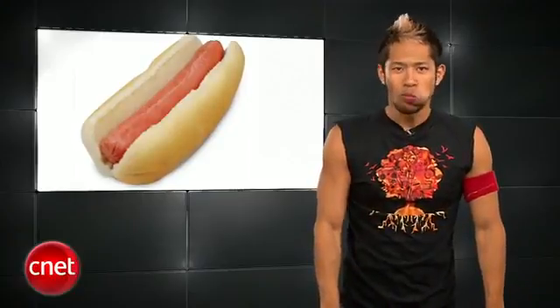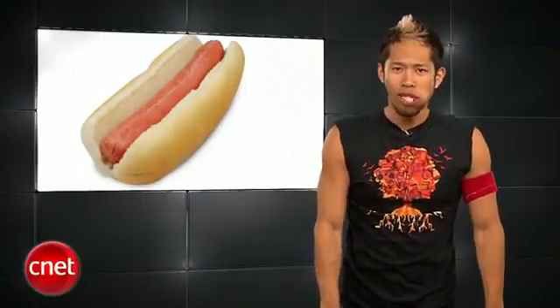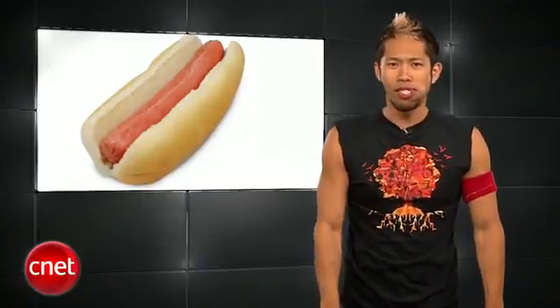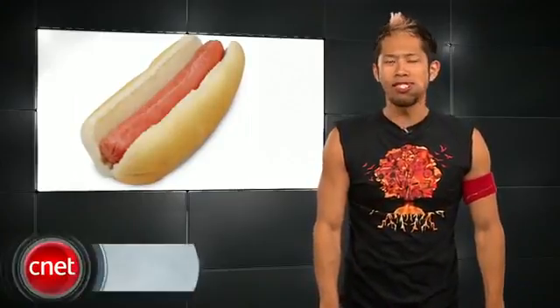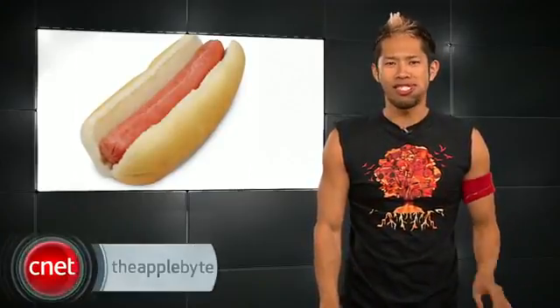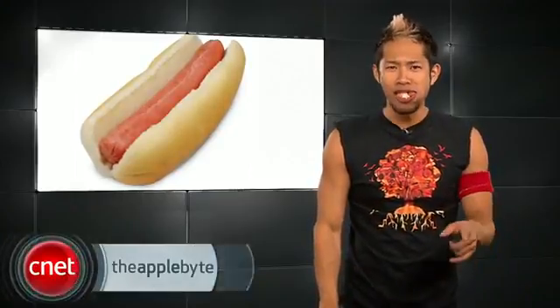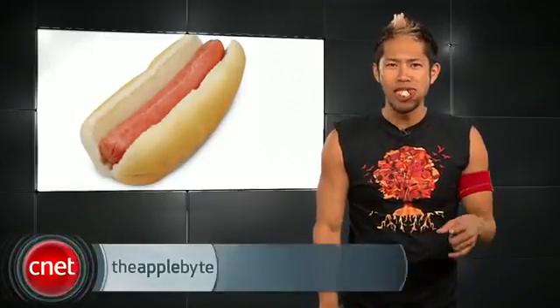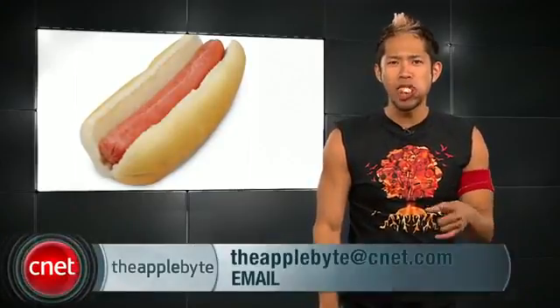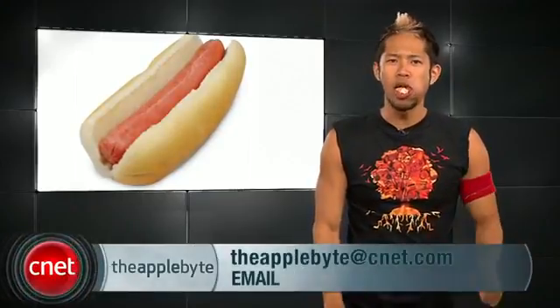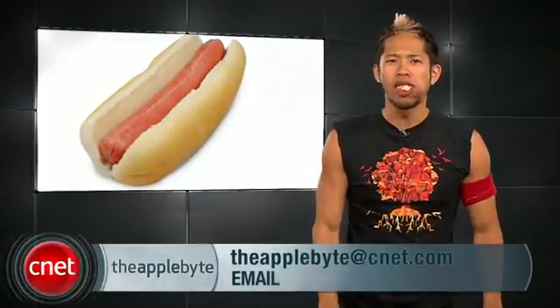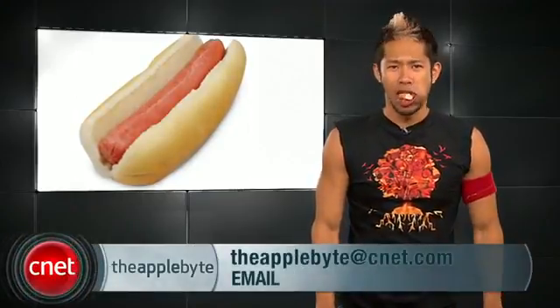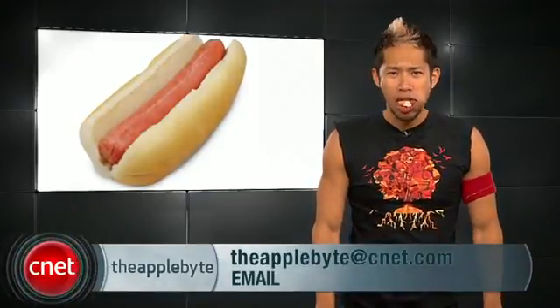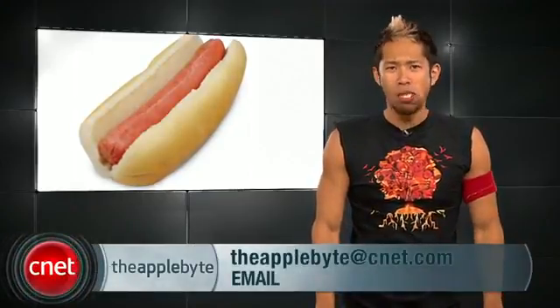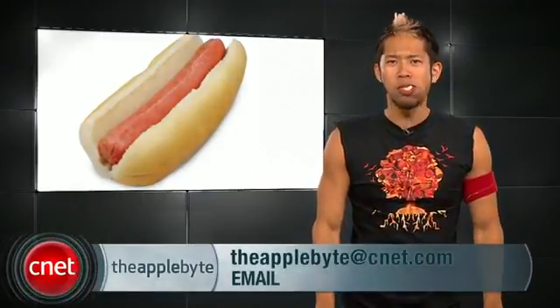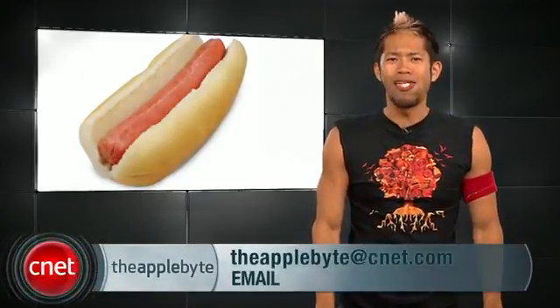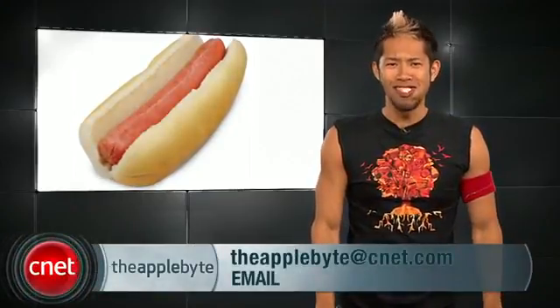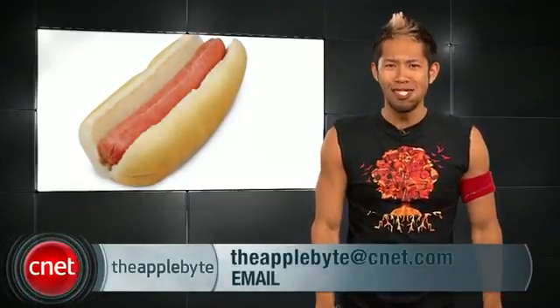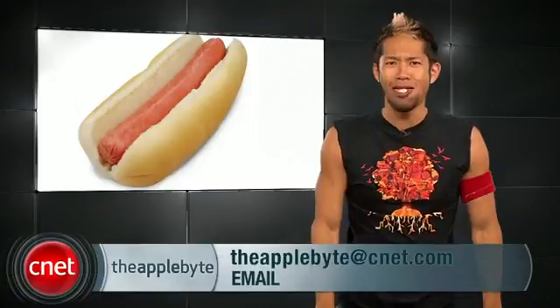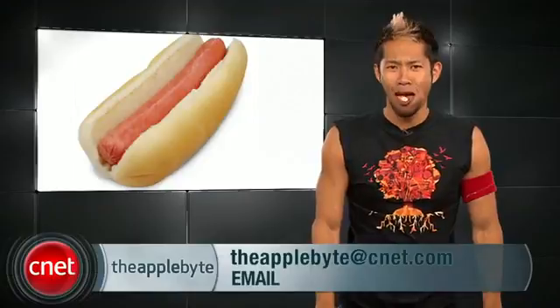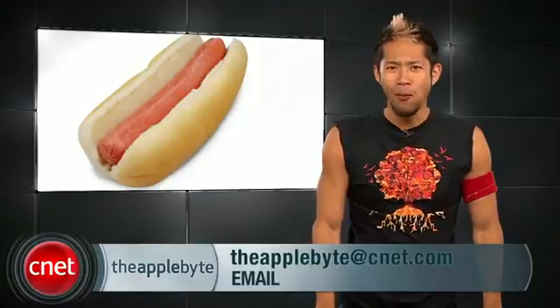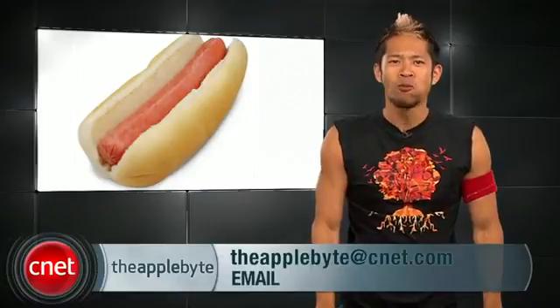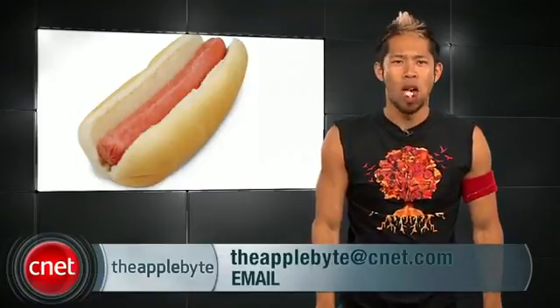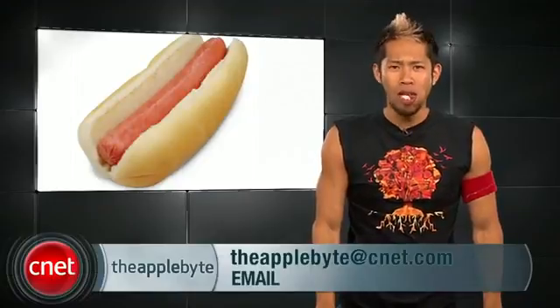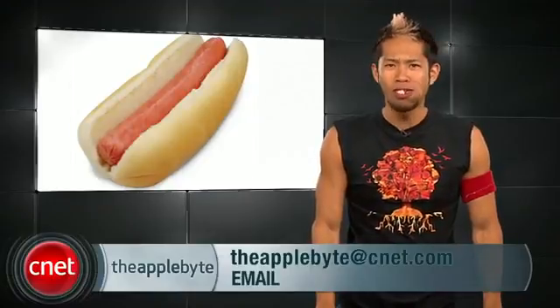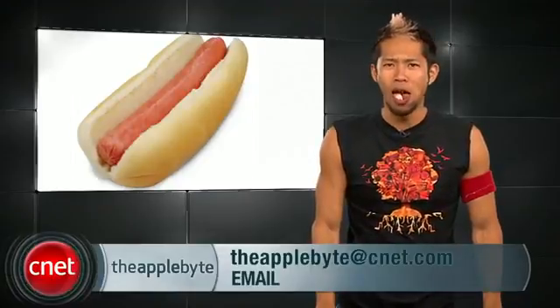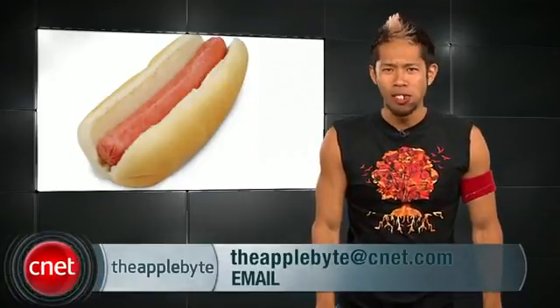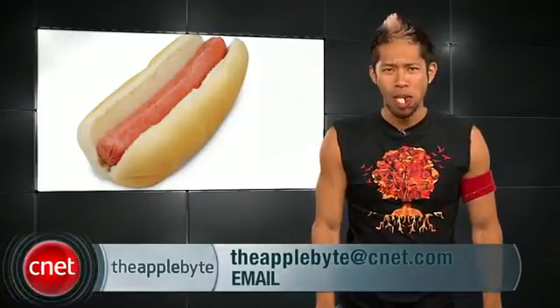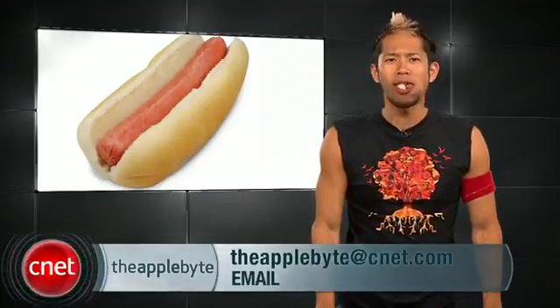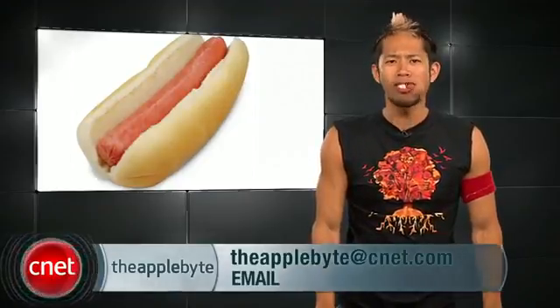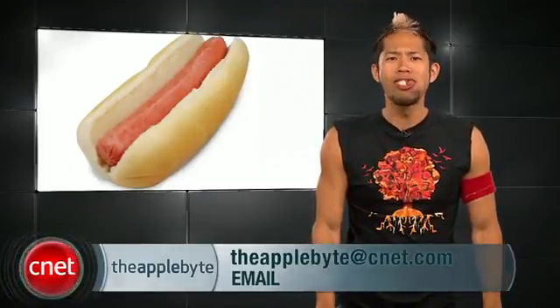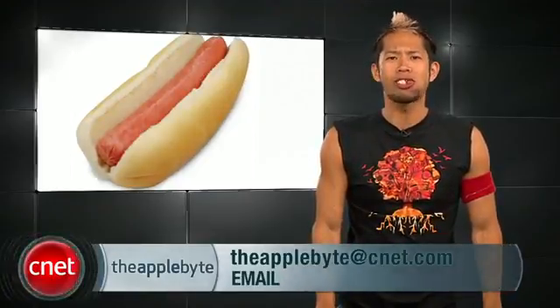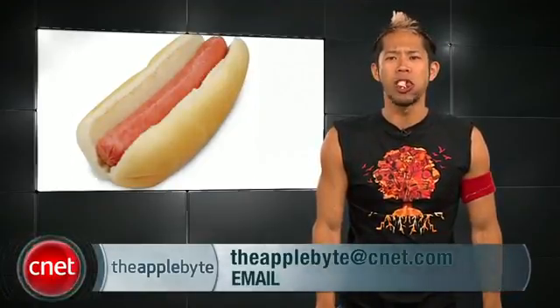Make sure you send us your emails at theappleguy@cnet.com. I'm Brian Tong, and we'll catch you next week.